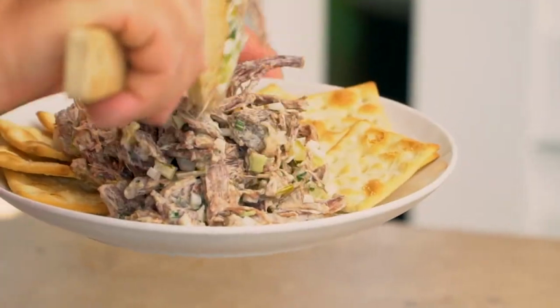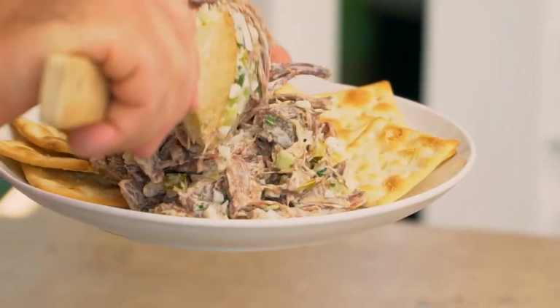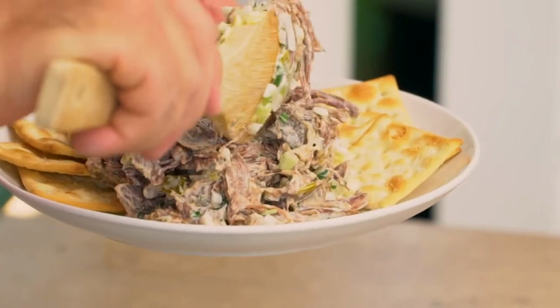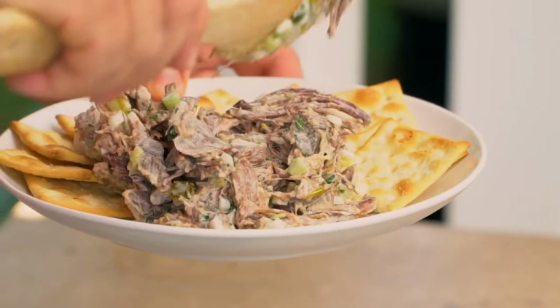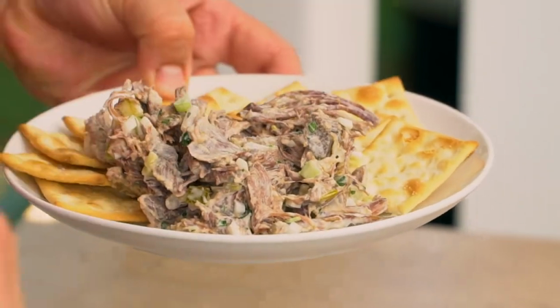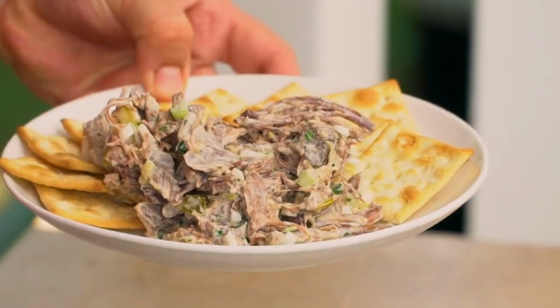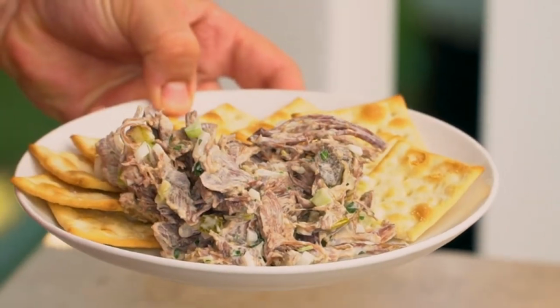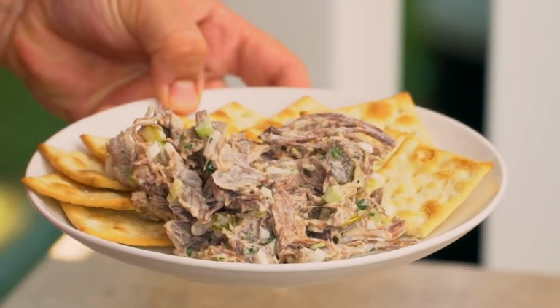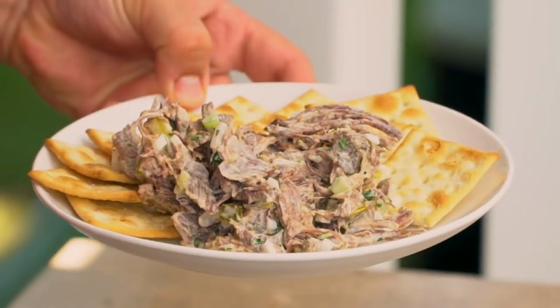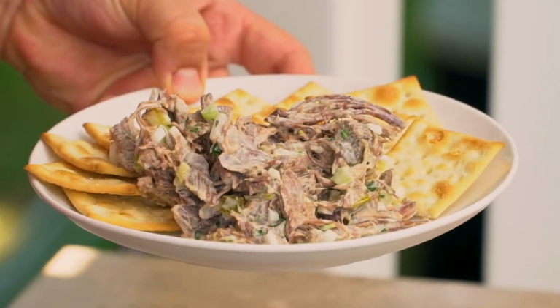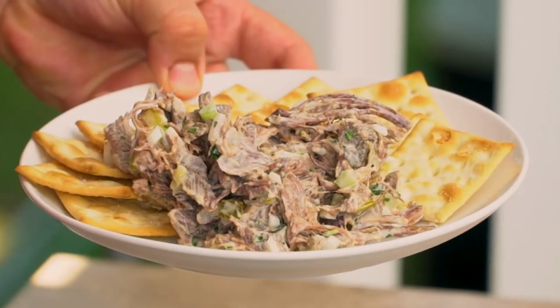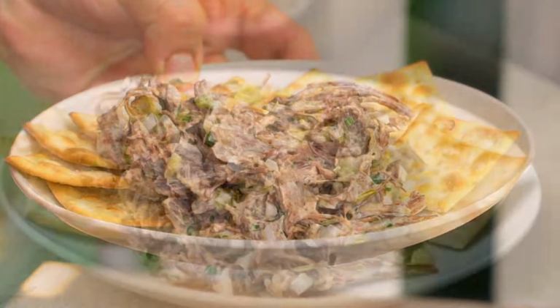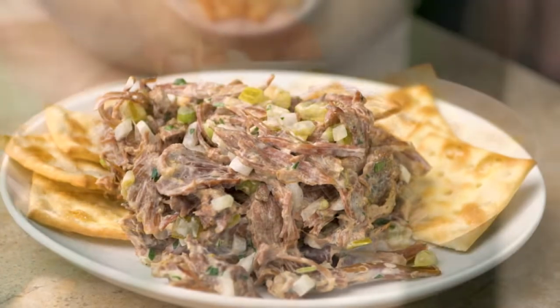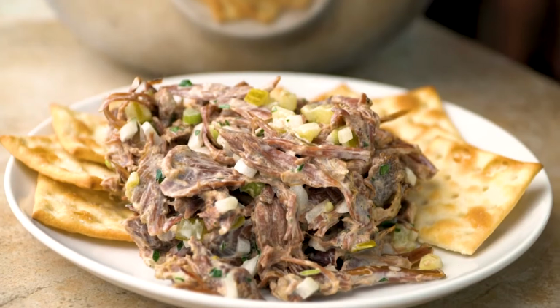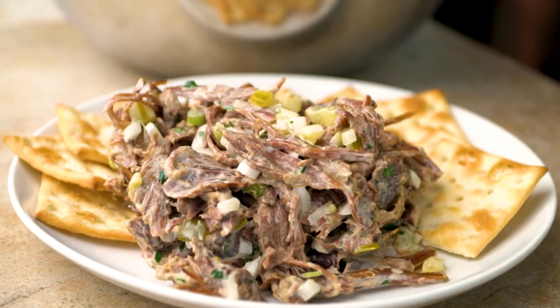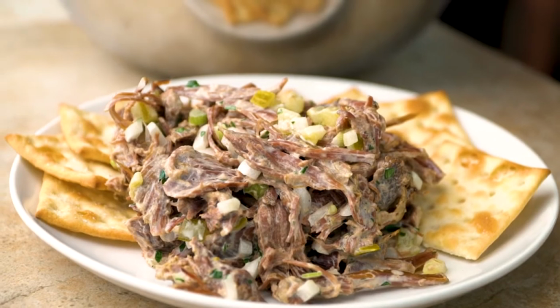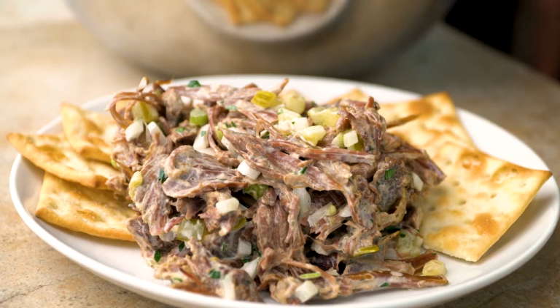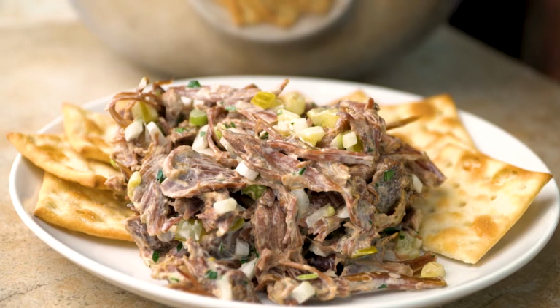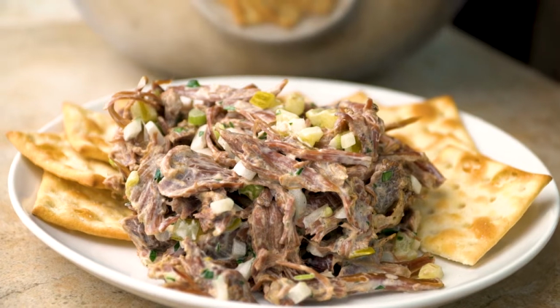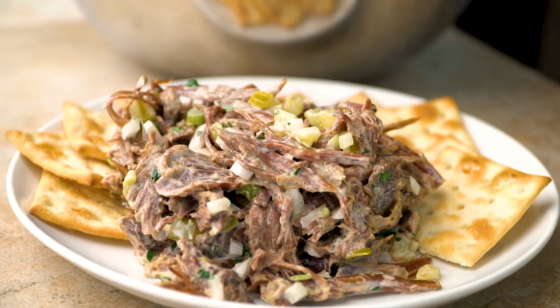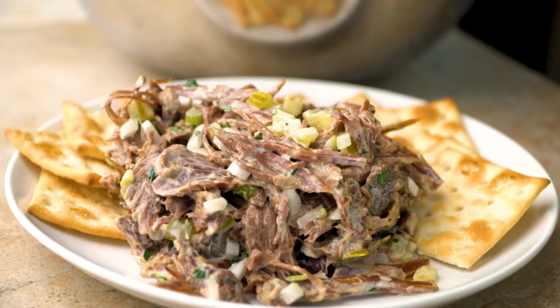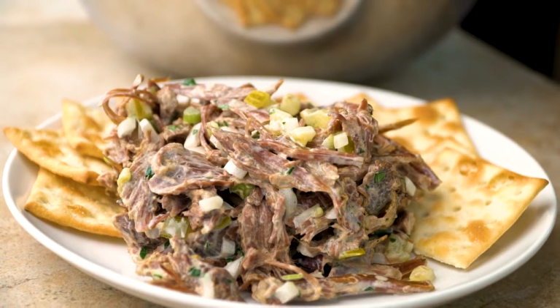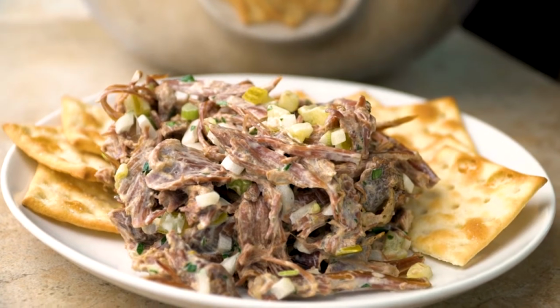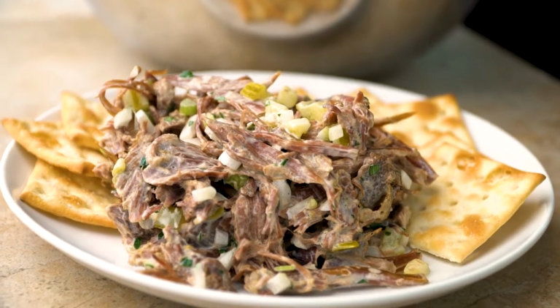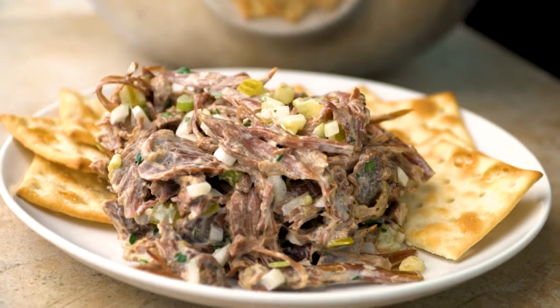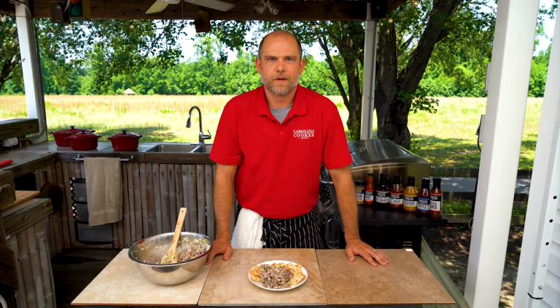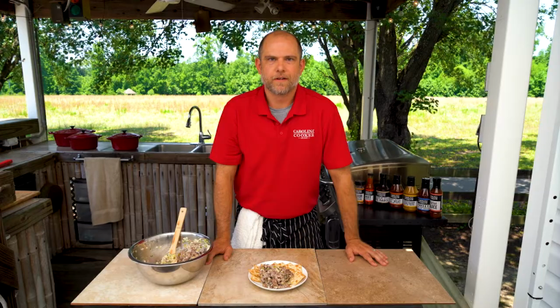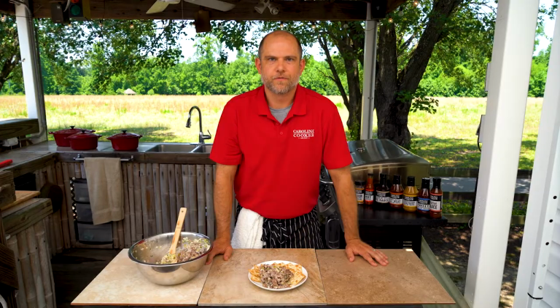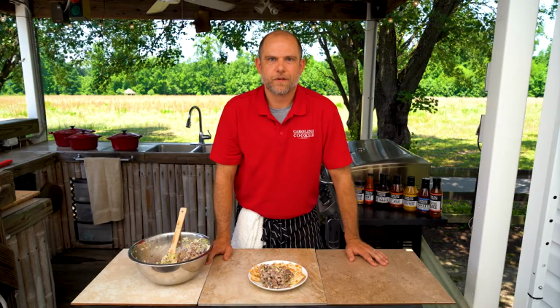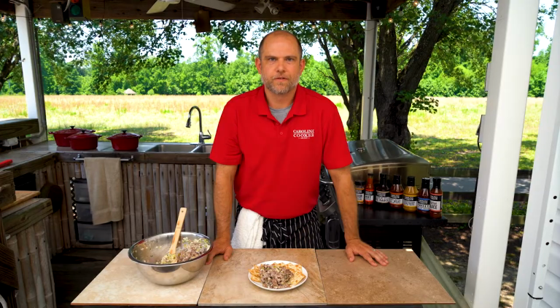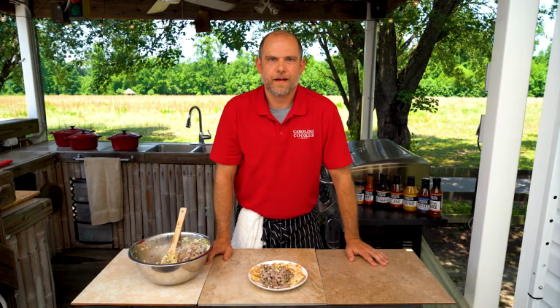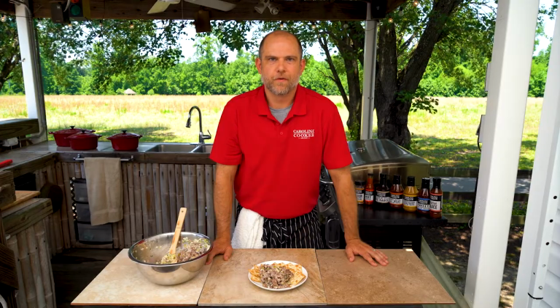I'm Chef Paul Rhodes with Carolina Cooker, and remember: wild game doesn't need to be intimidating. It just needs to be prepared properly to make delicious meals at home.